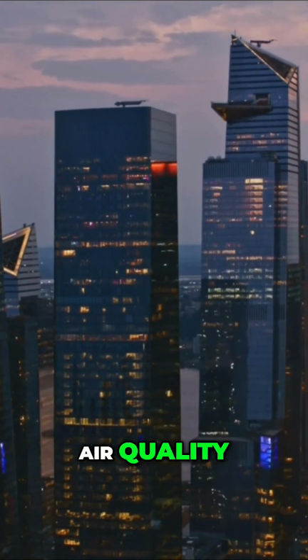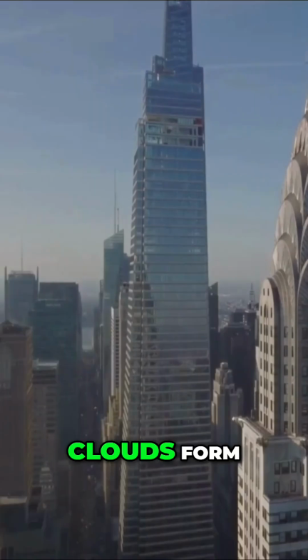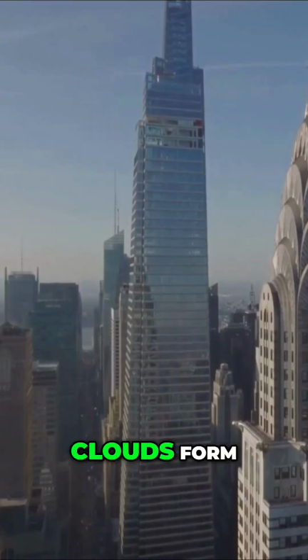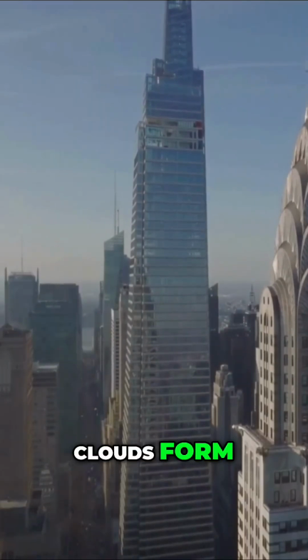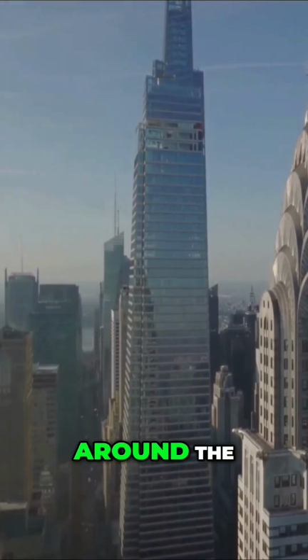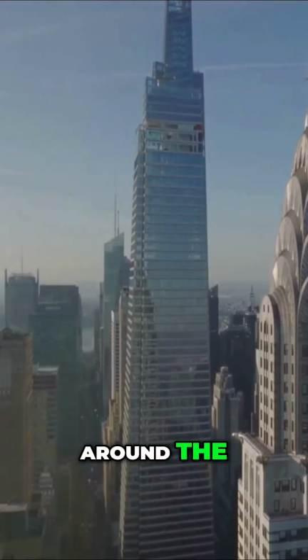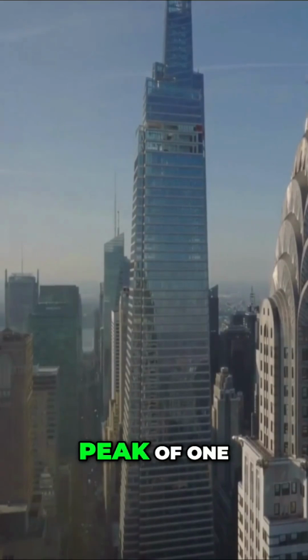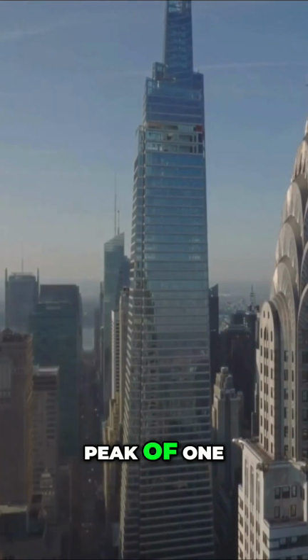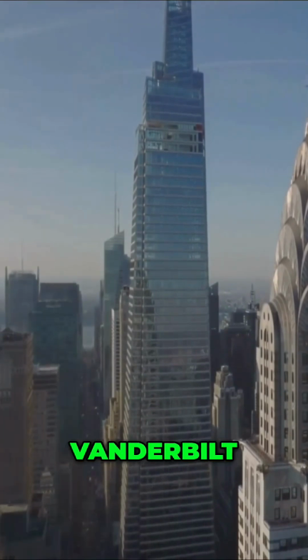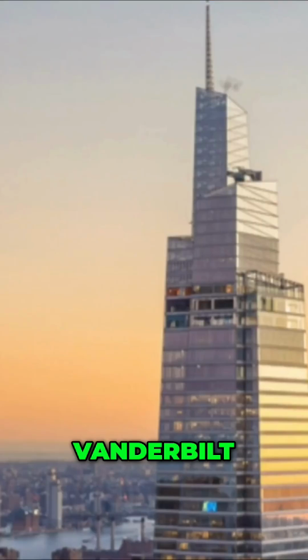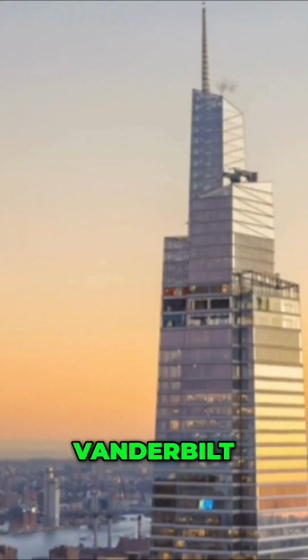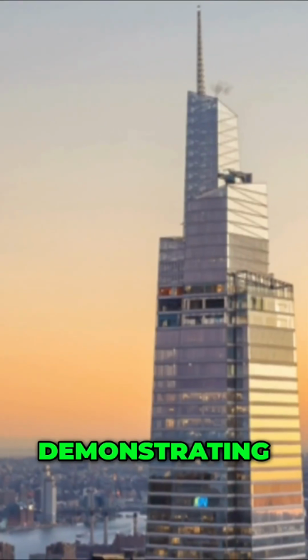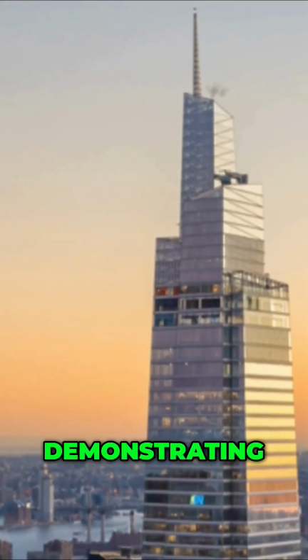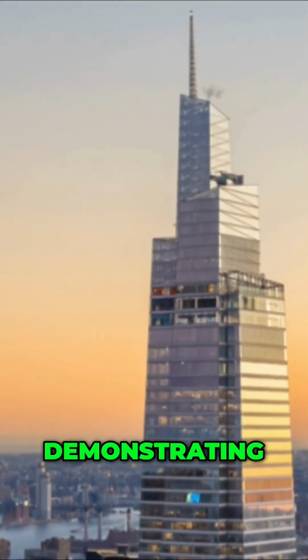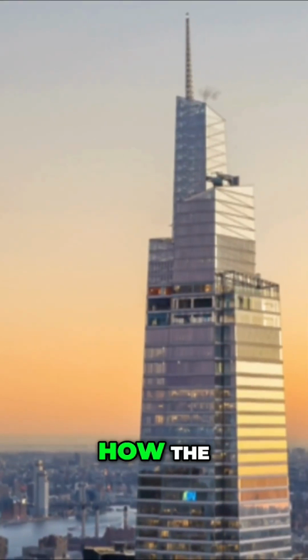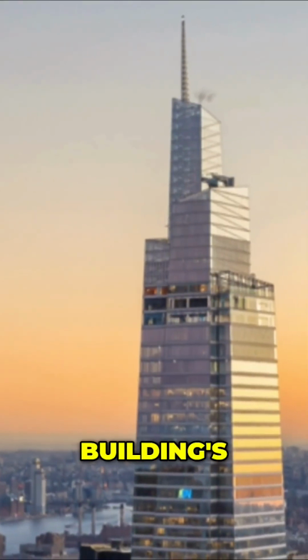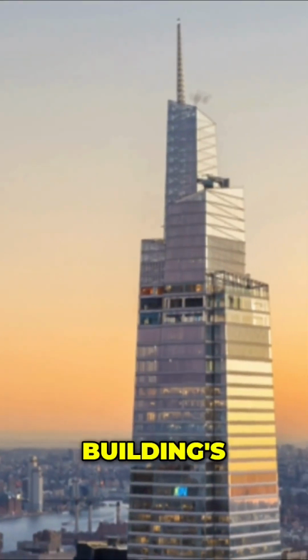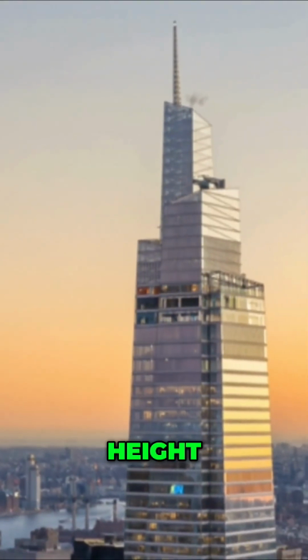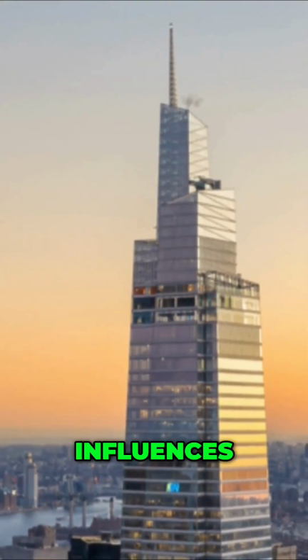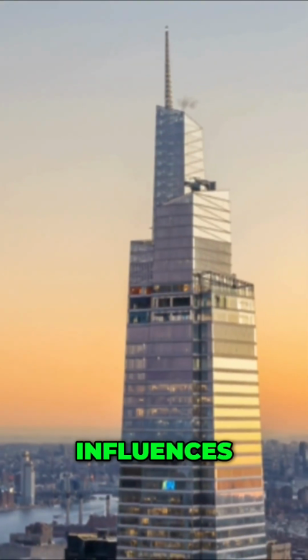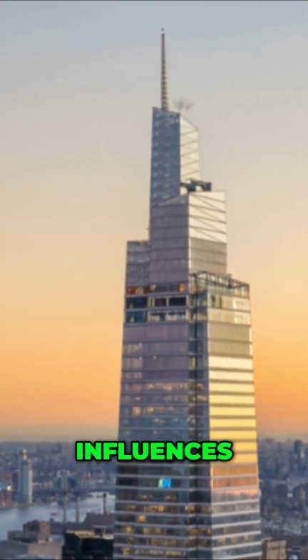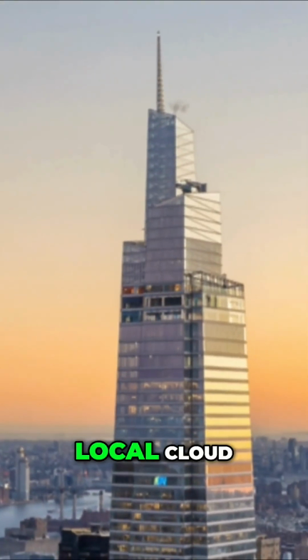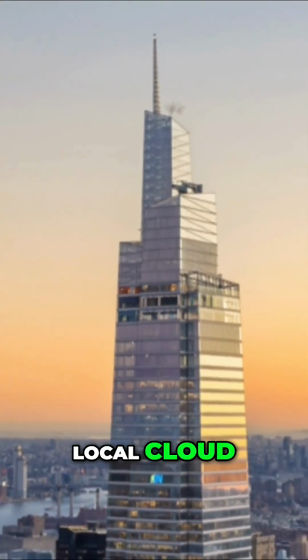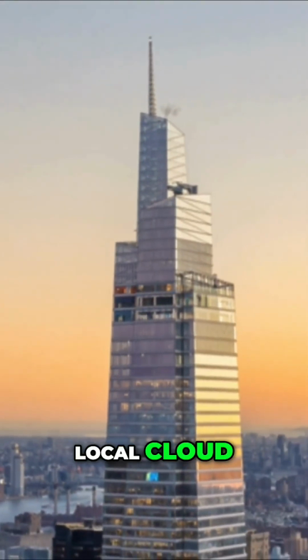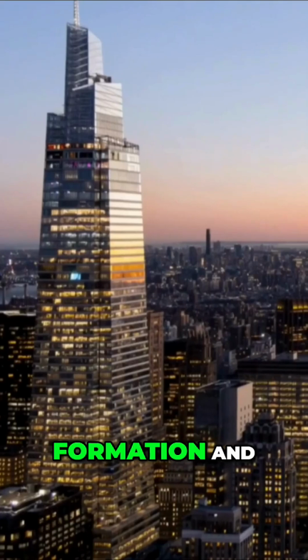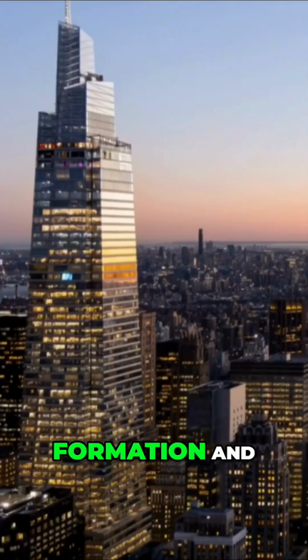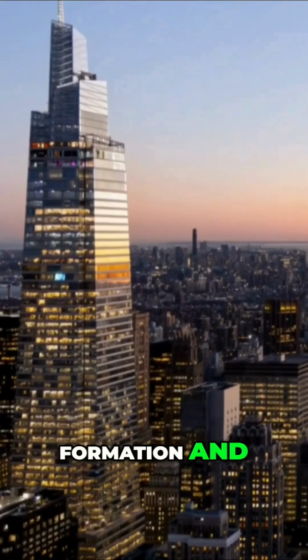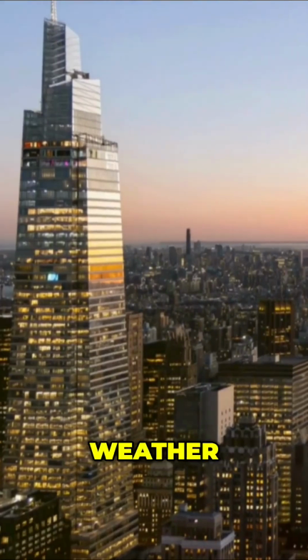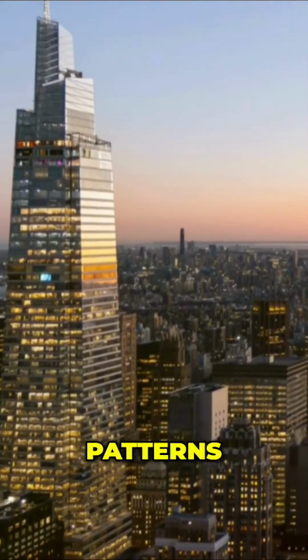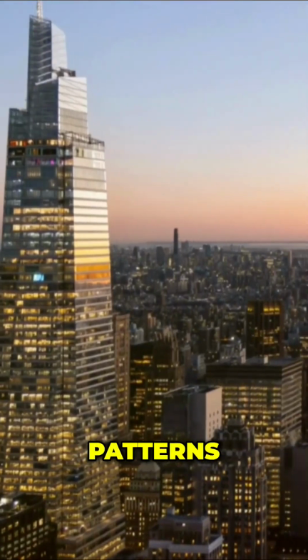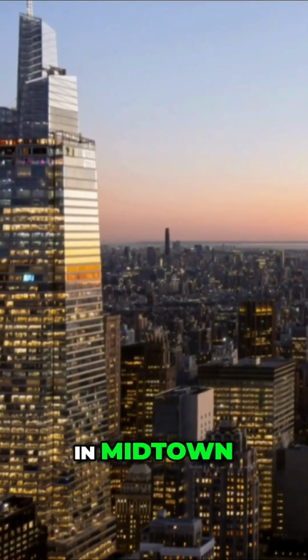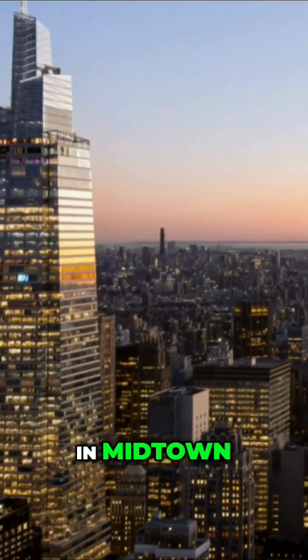Clouds form around the peak of One Vanderbilt, demonstrating how the building's height influences local cloud formation and weather patterns in midtown.